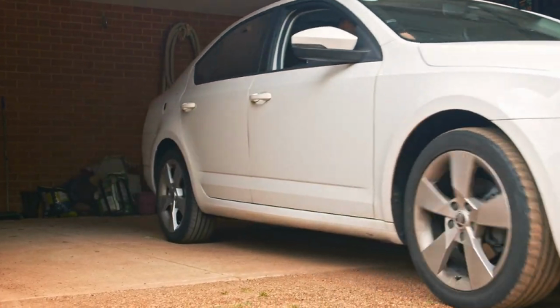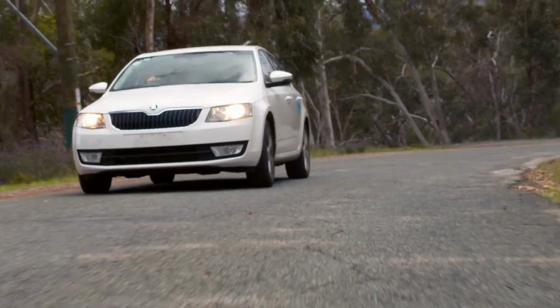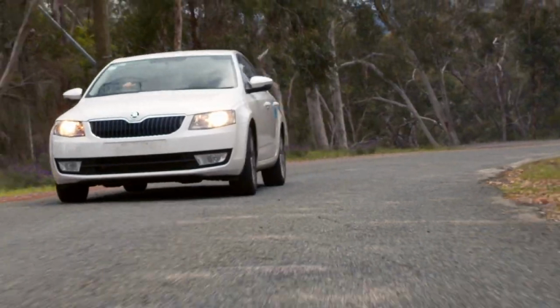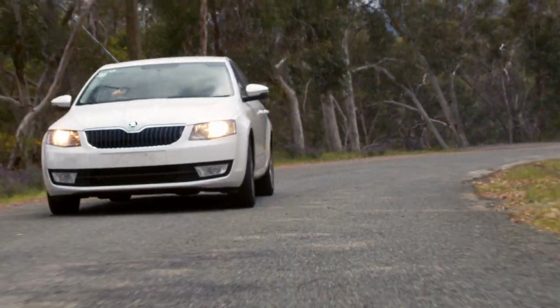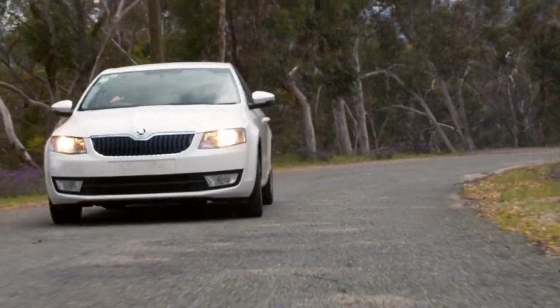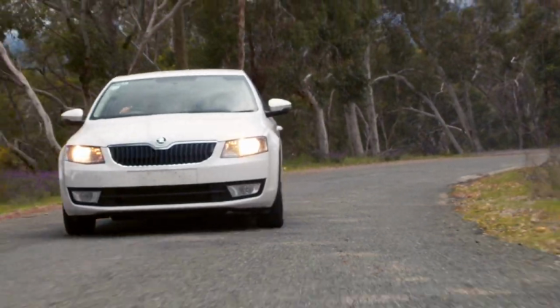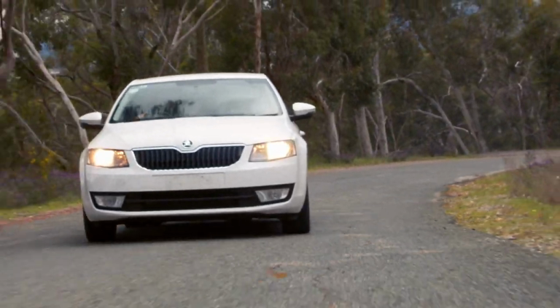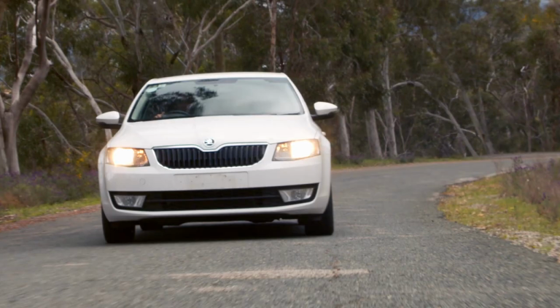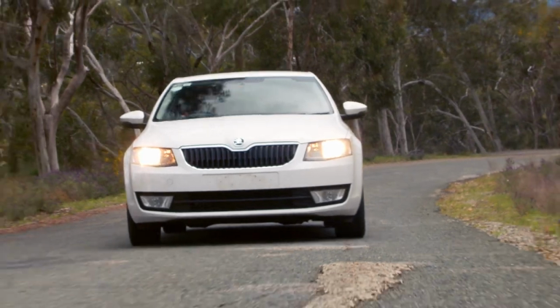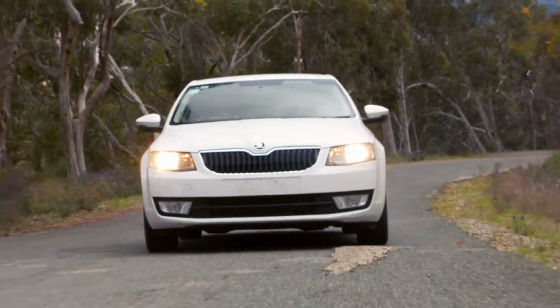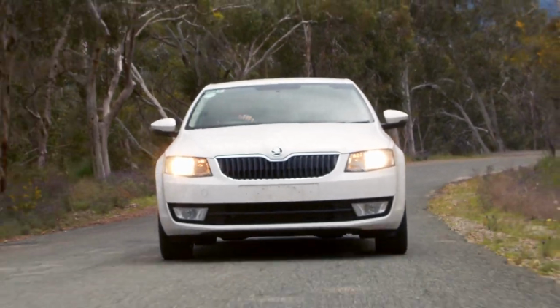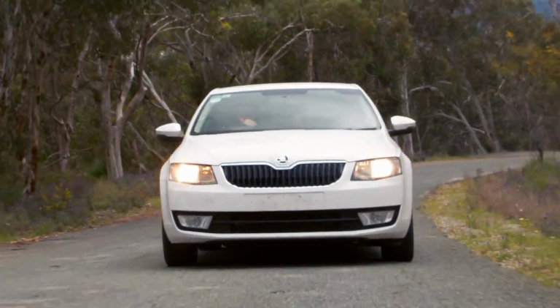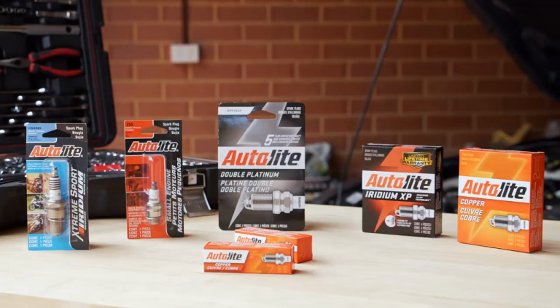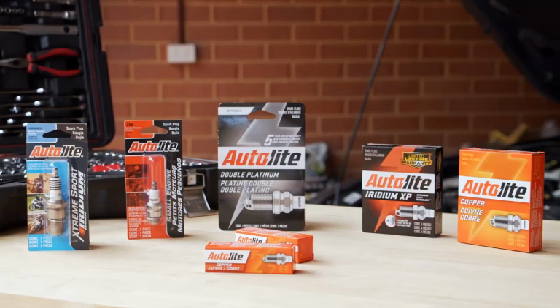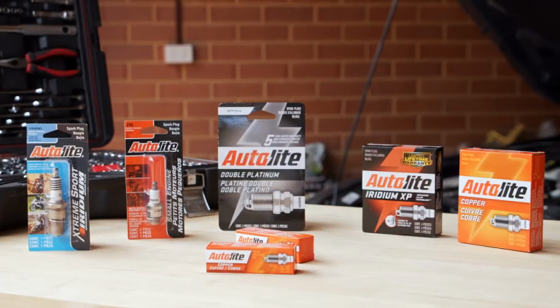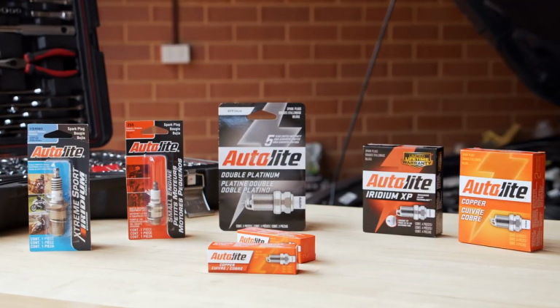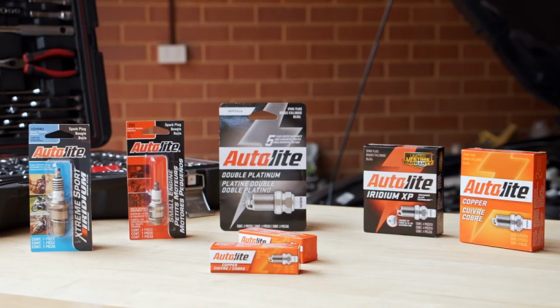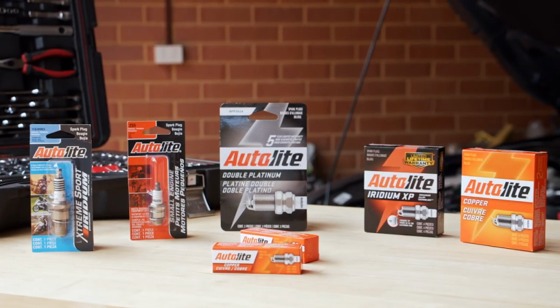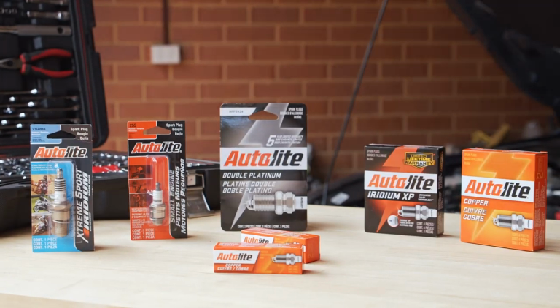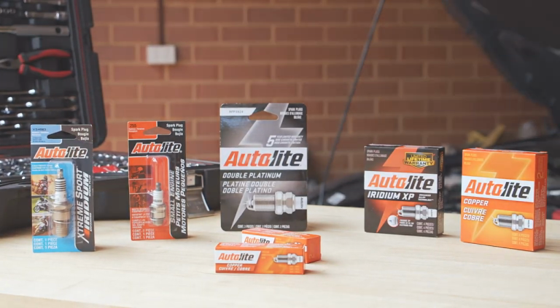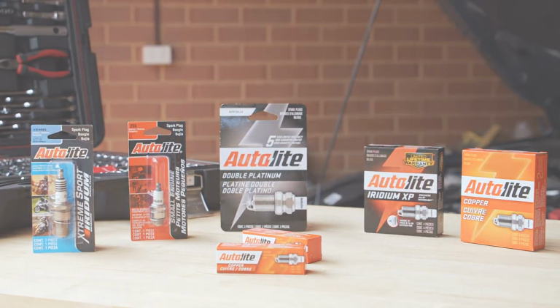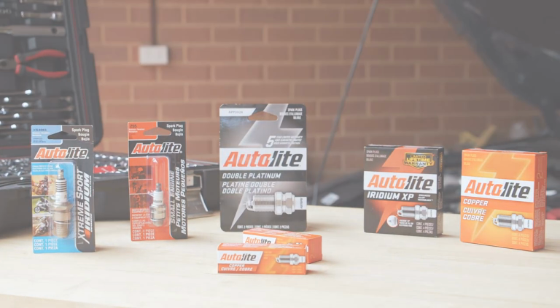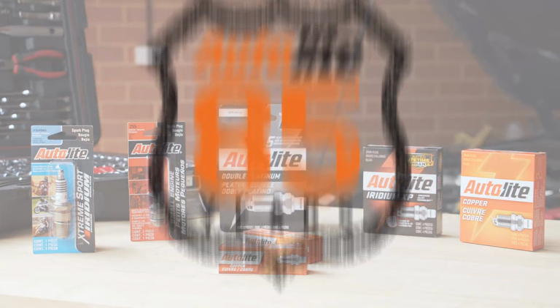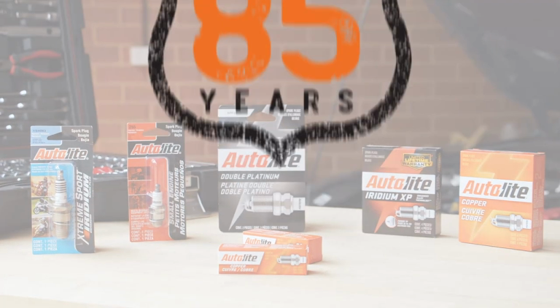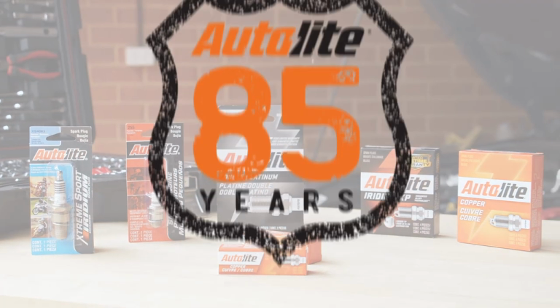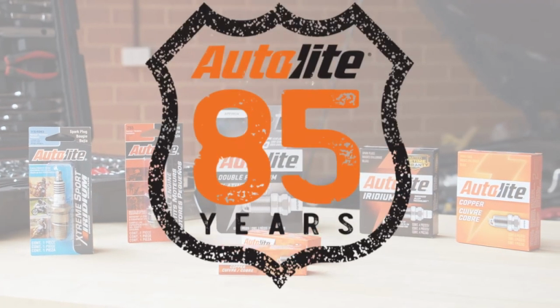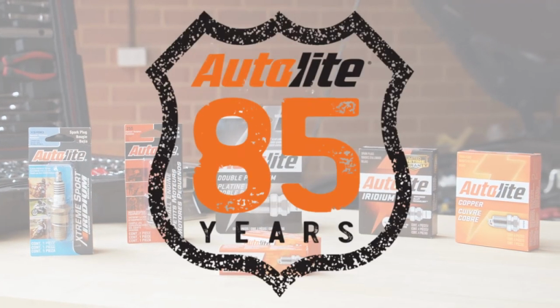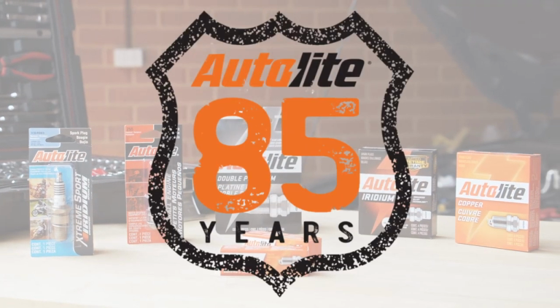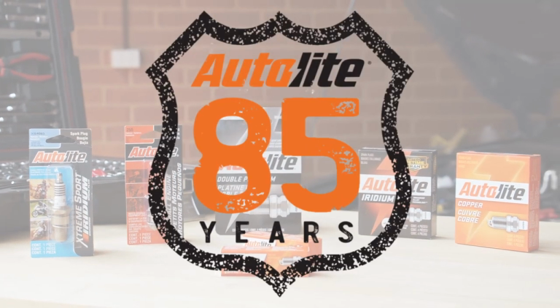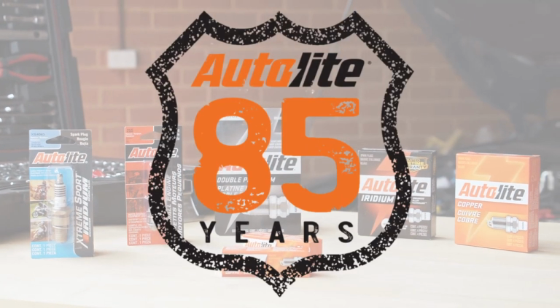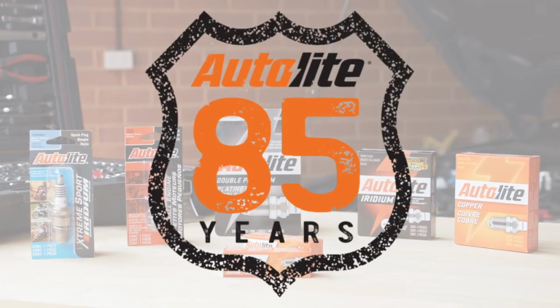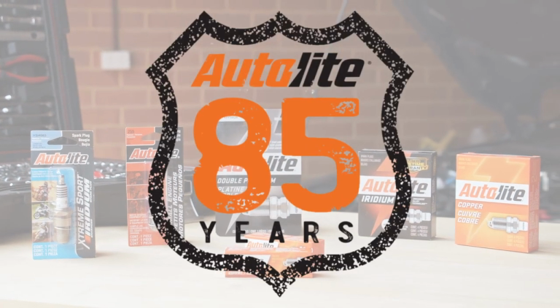Proven performance. Real value. Made easy. With Autolite. At Super Cheap Auto.